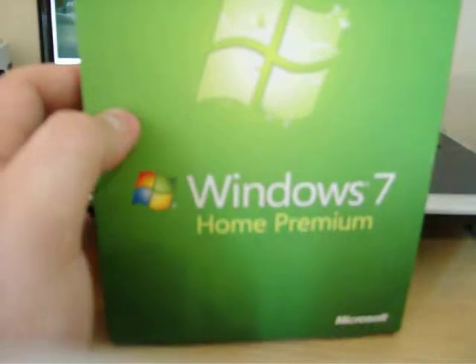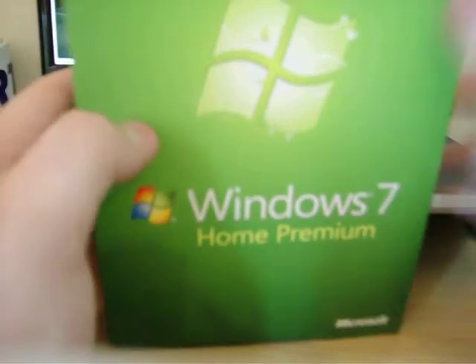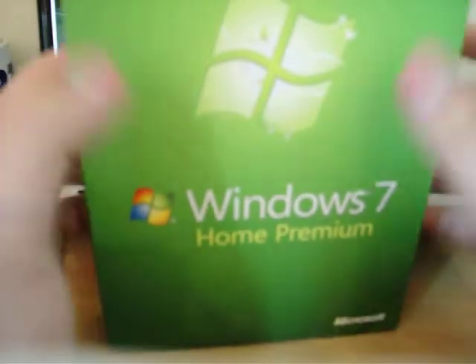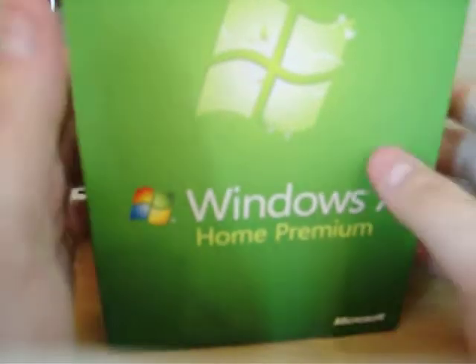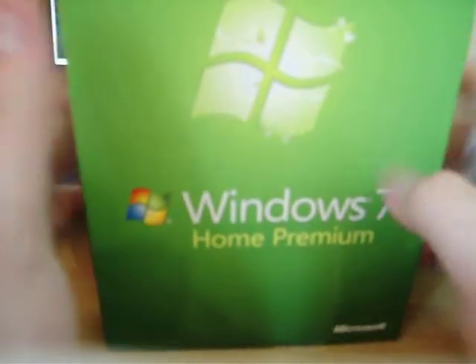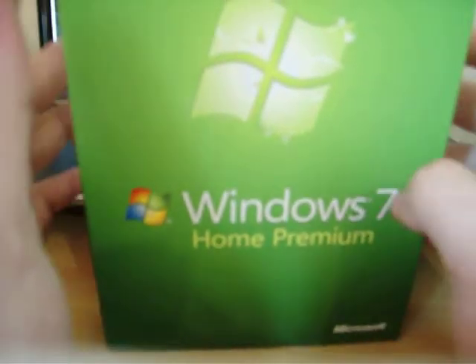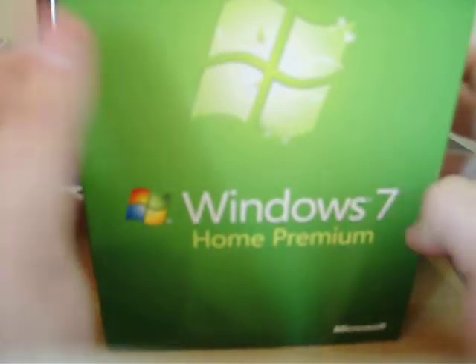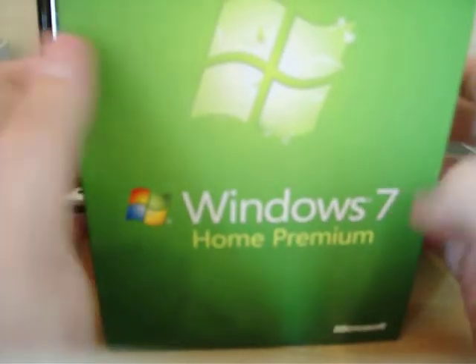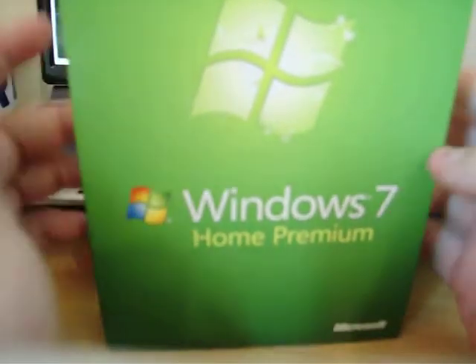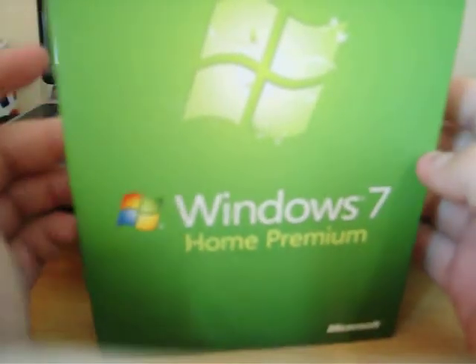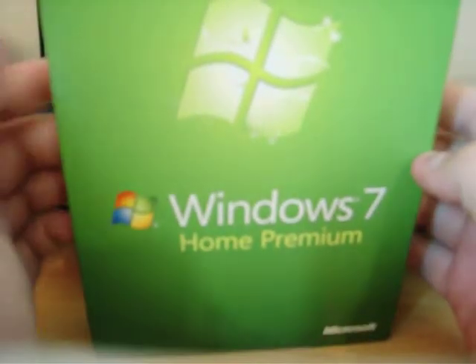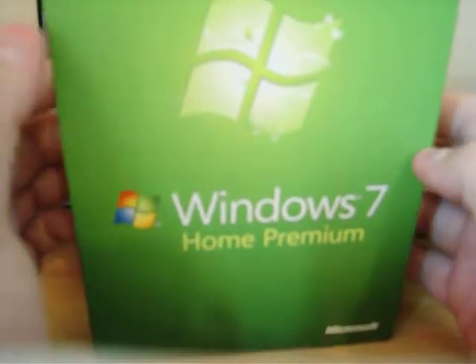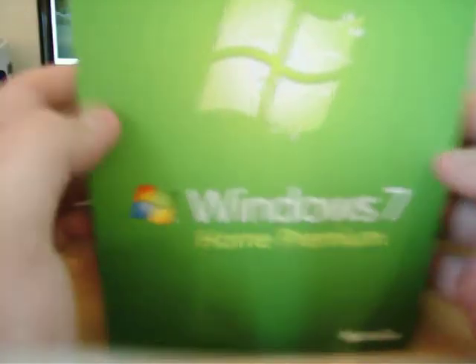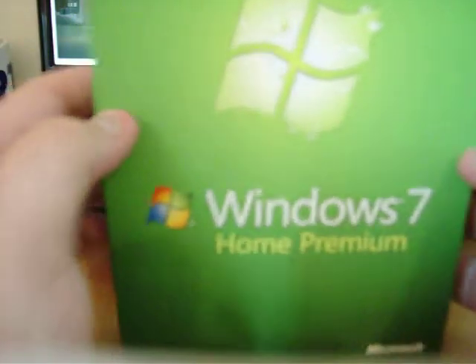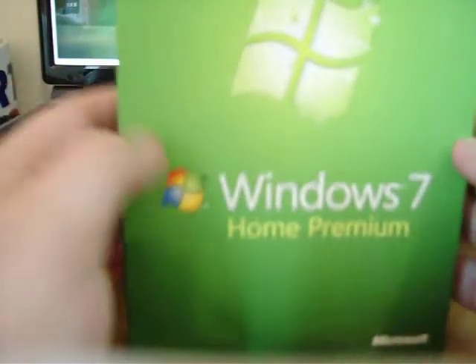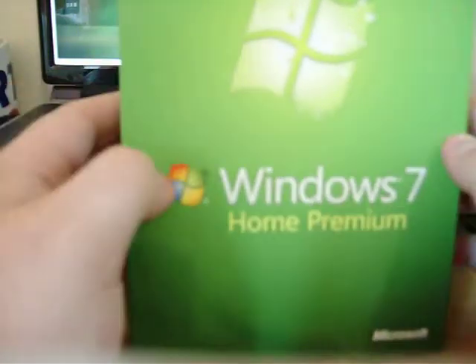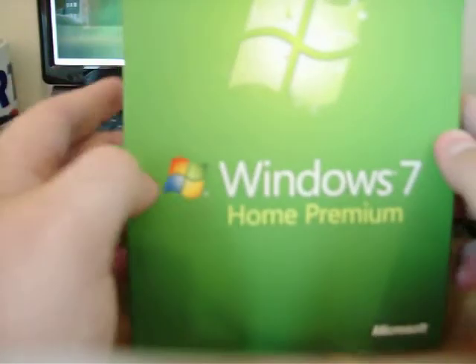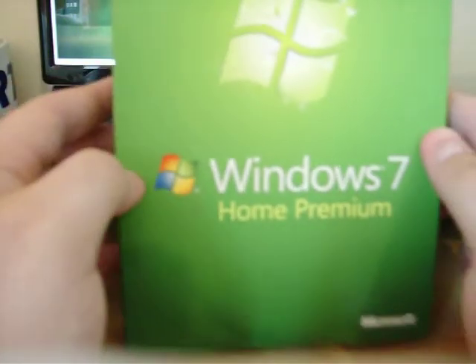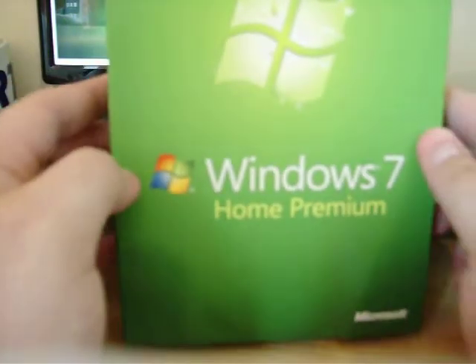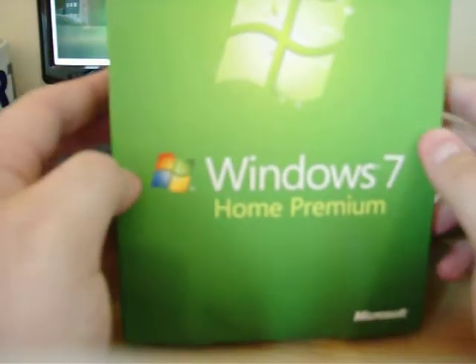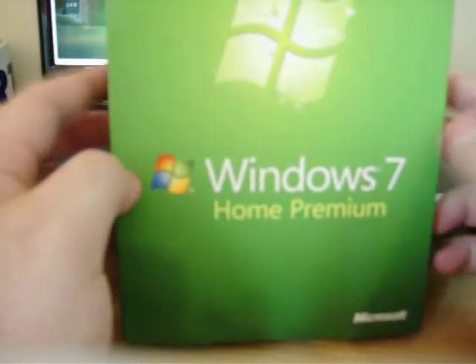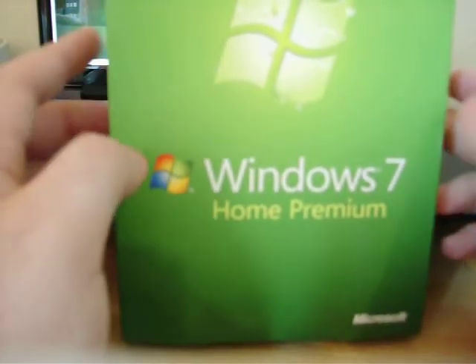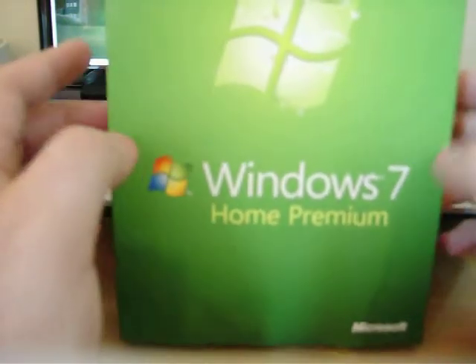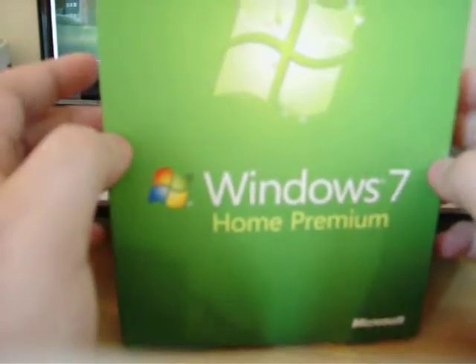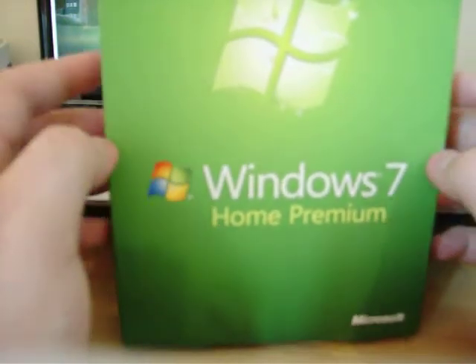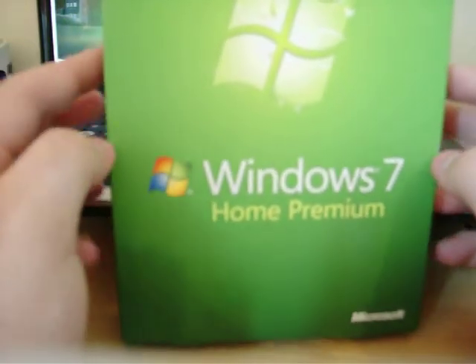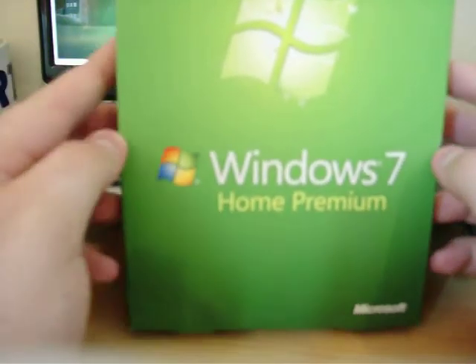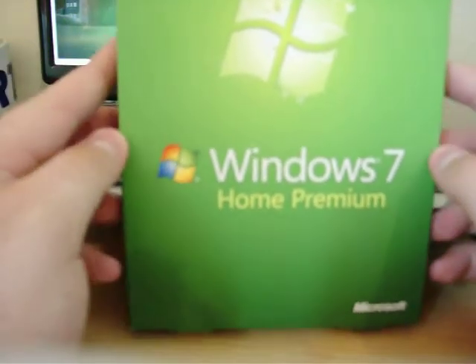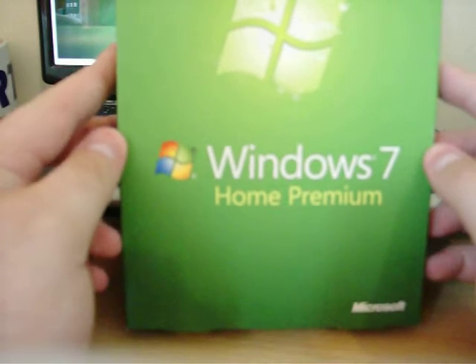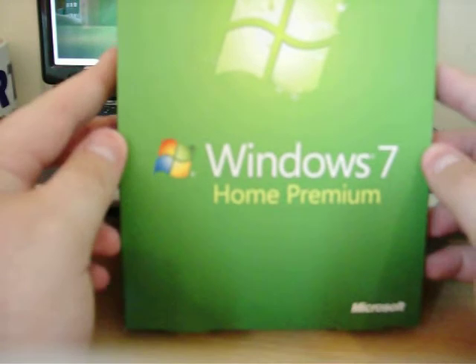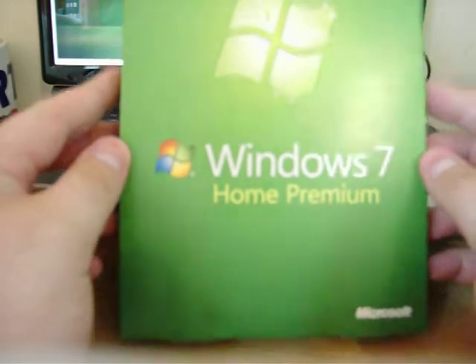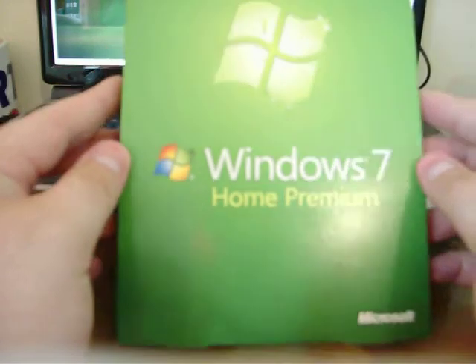Hello and welcome to the UK Review. Today I'll be unboxing Windows 7 Home Premium.